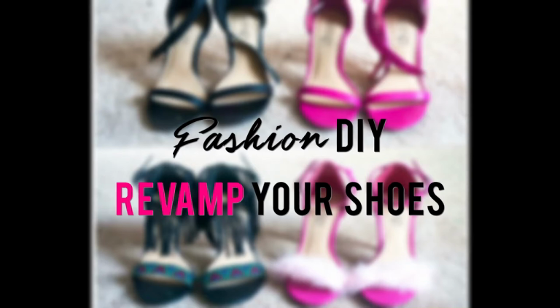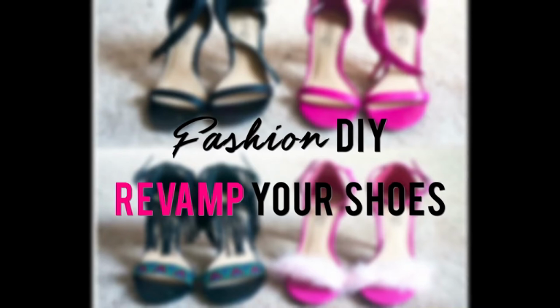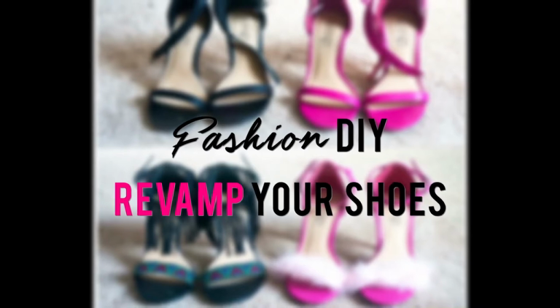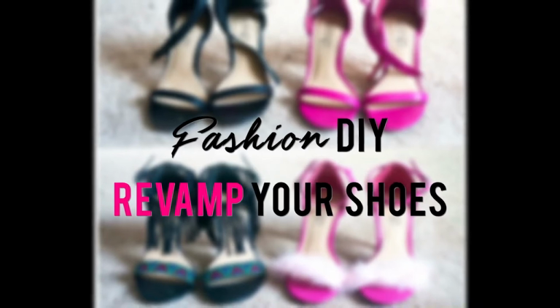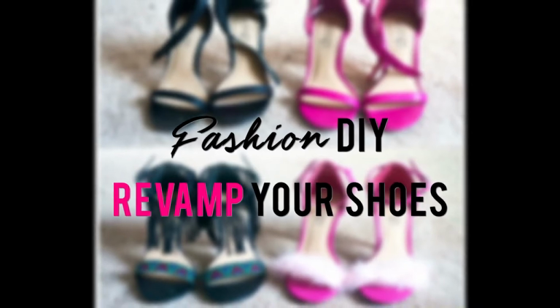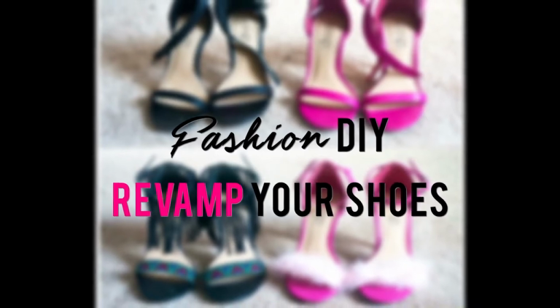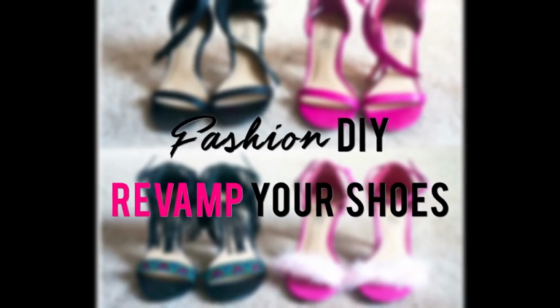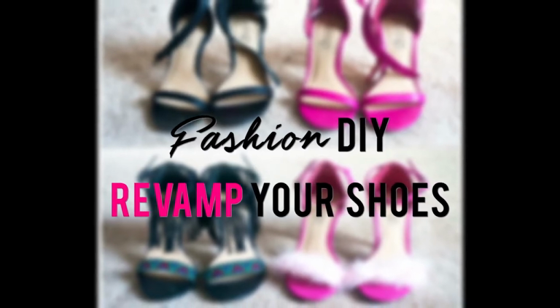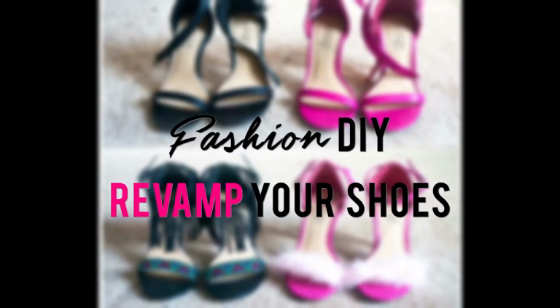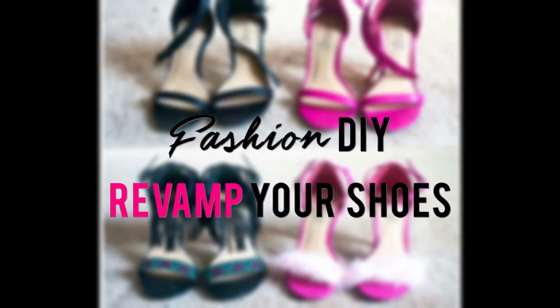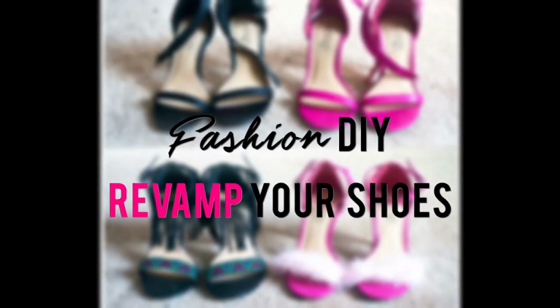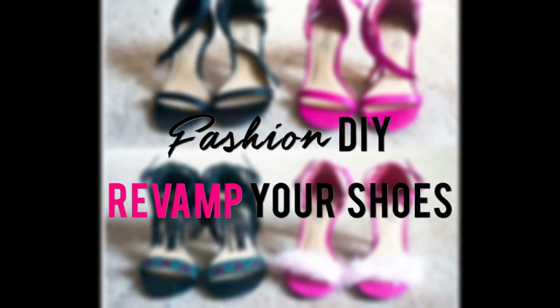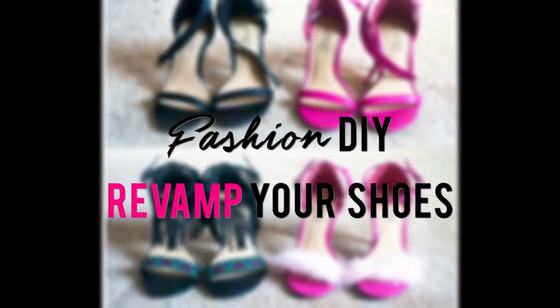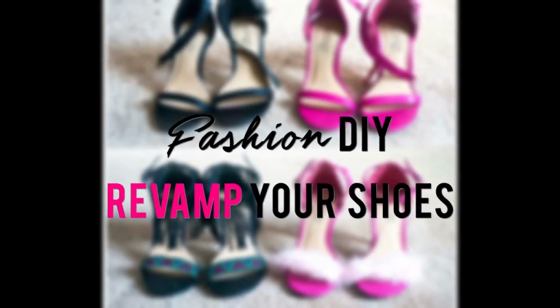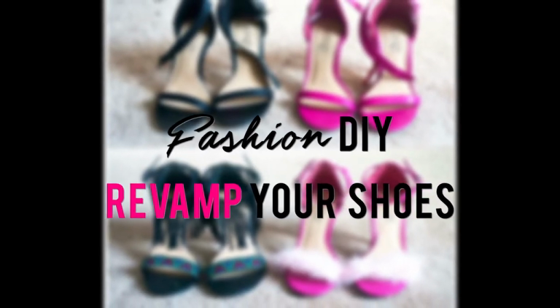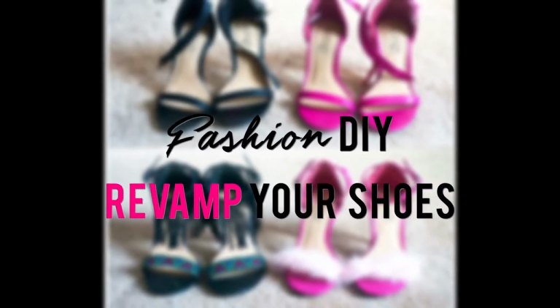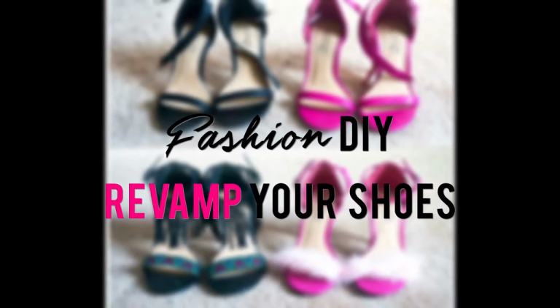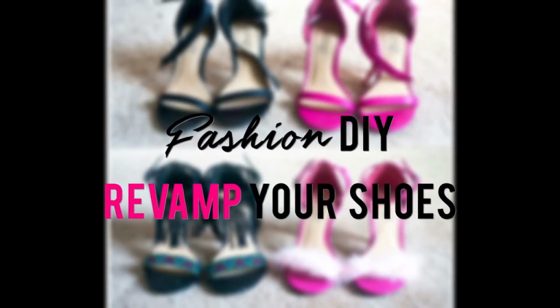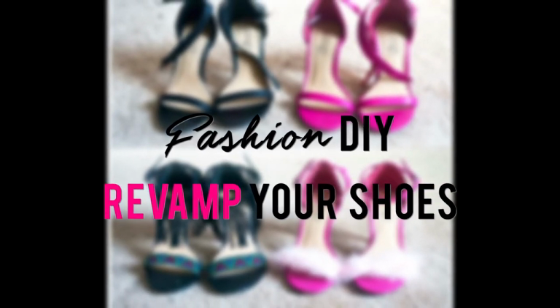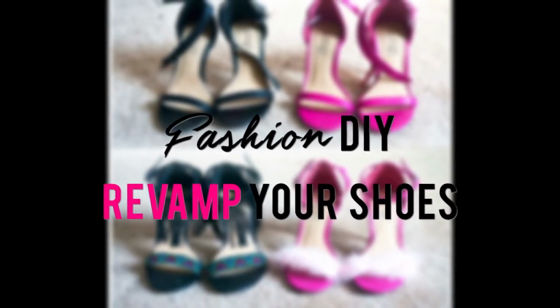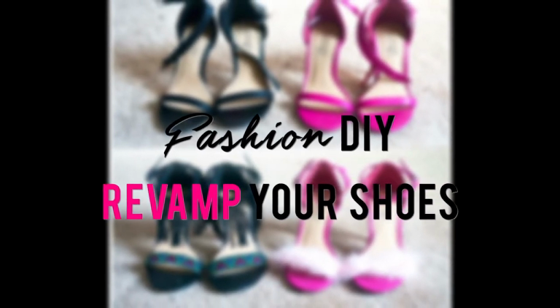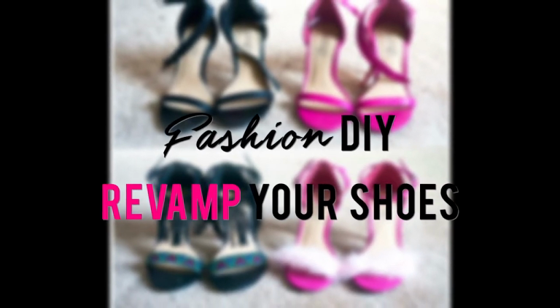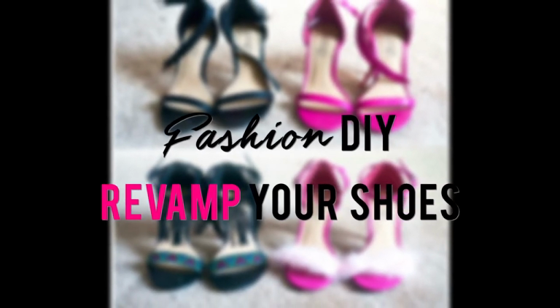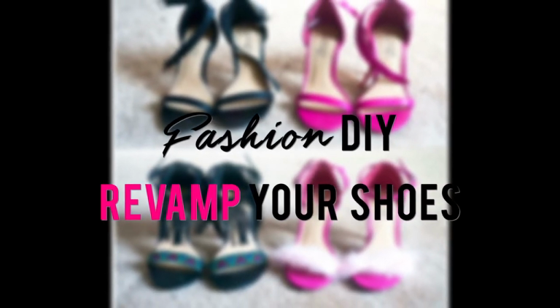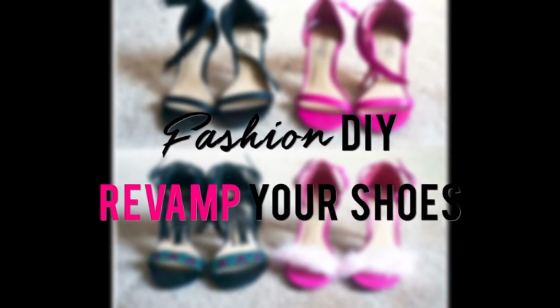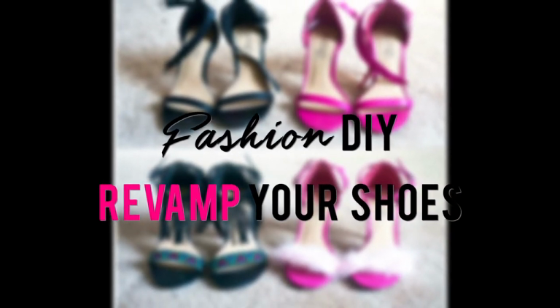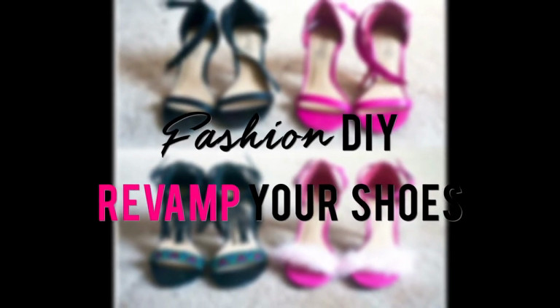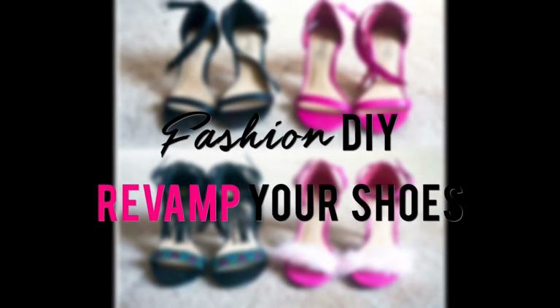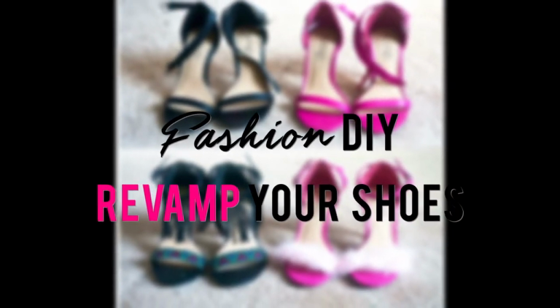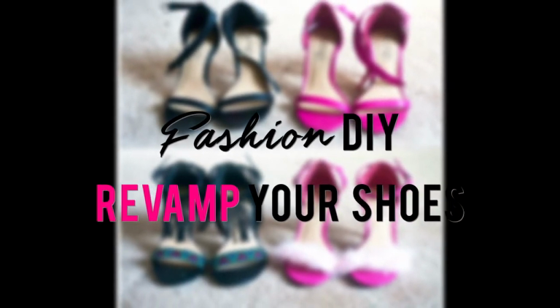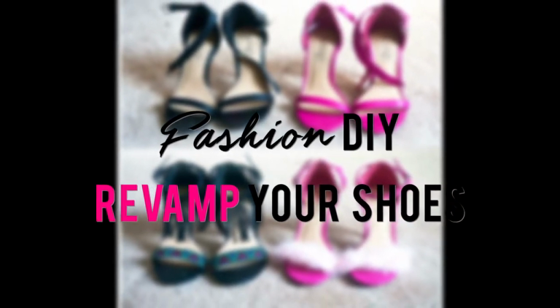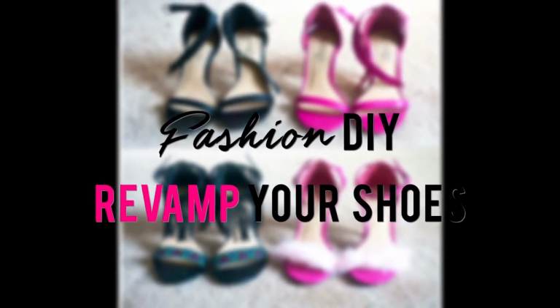Hey guys, welcome back to my channel. In today's video, I'm going to show you guys how to revamp your shoes.